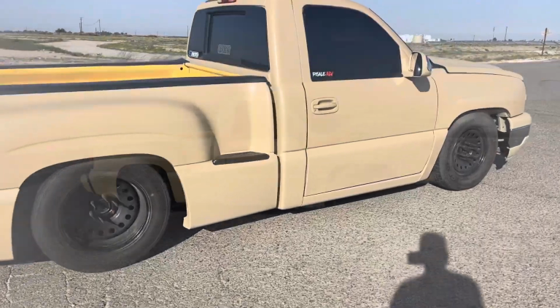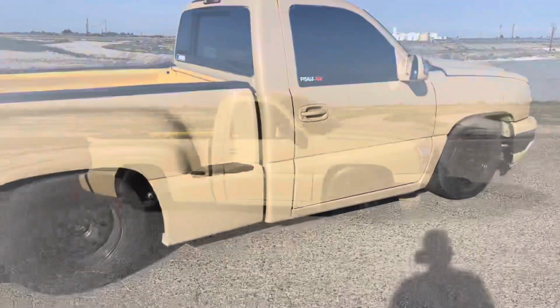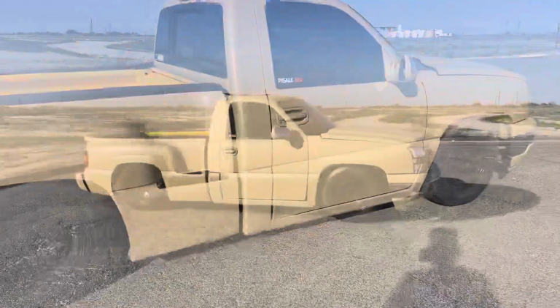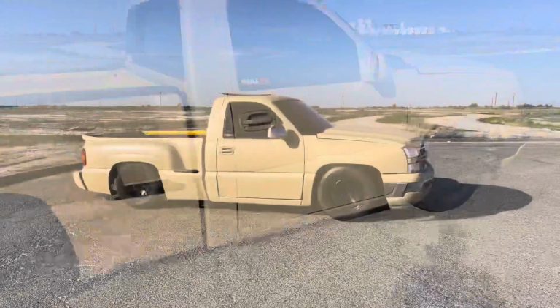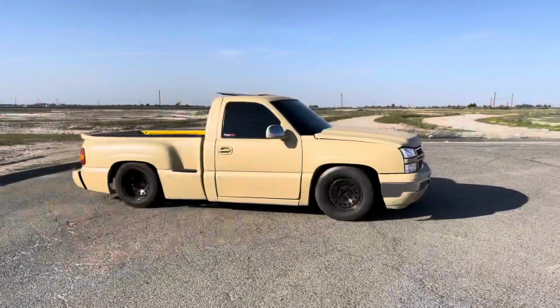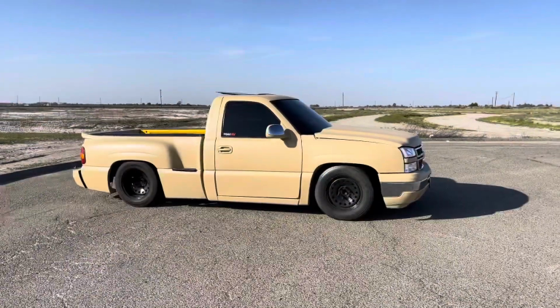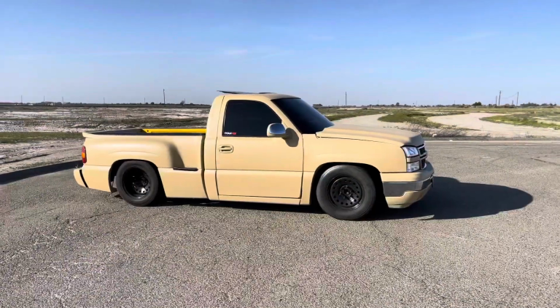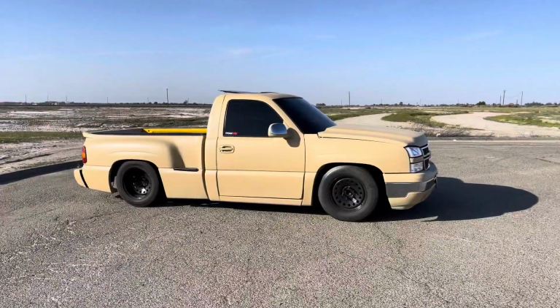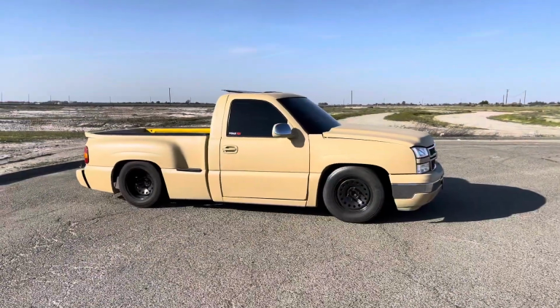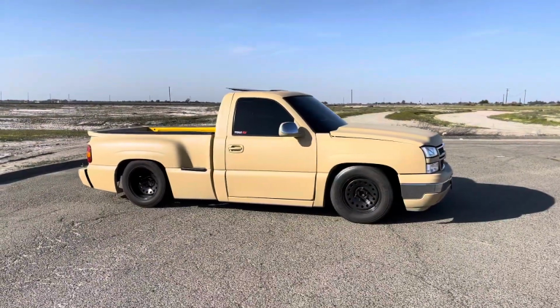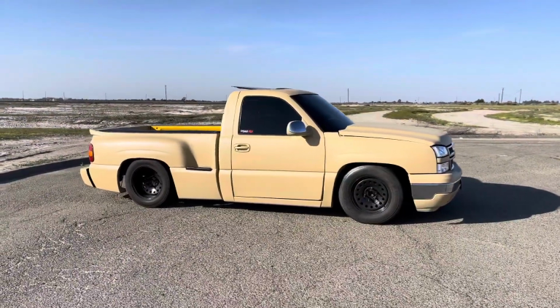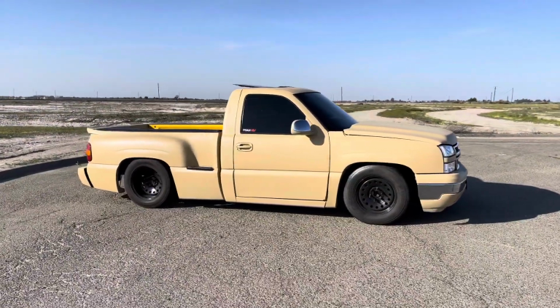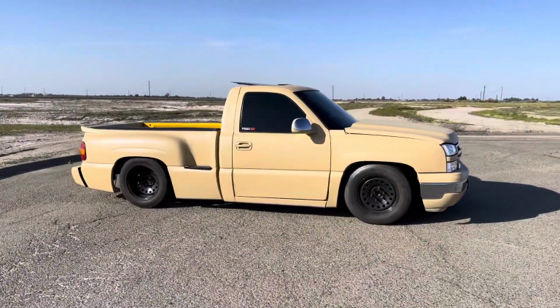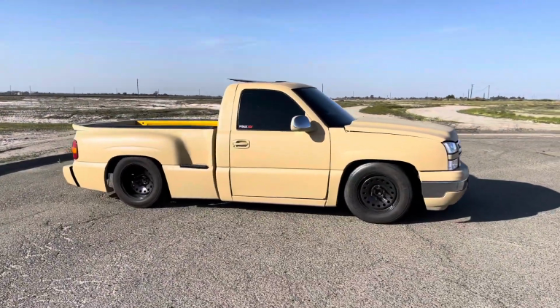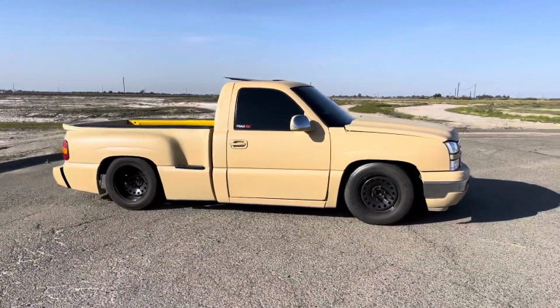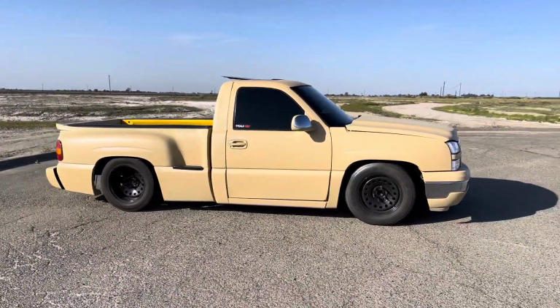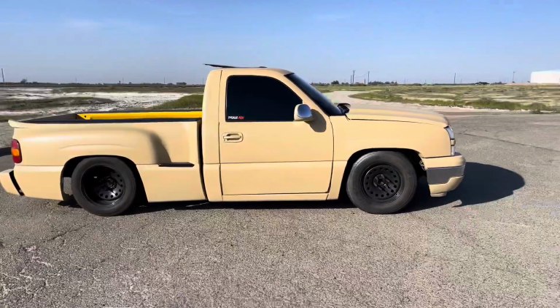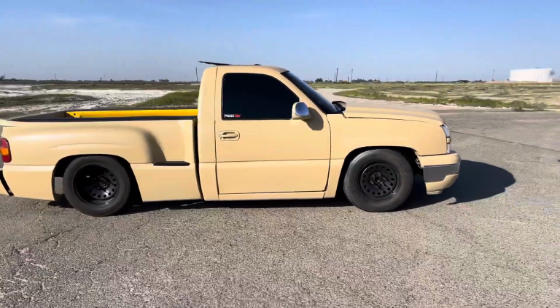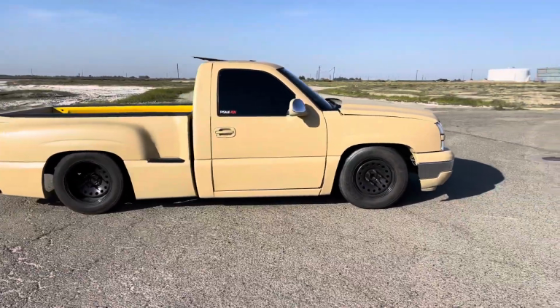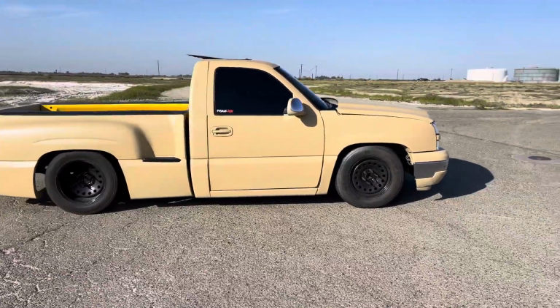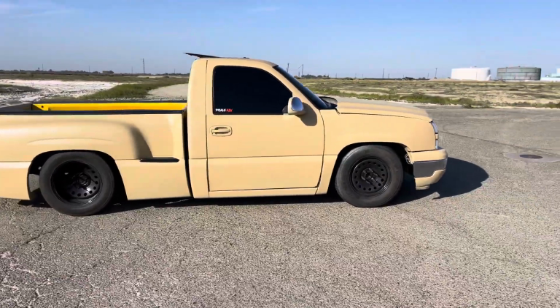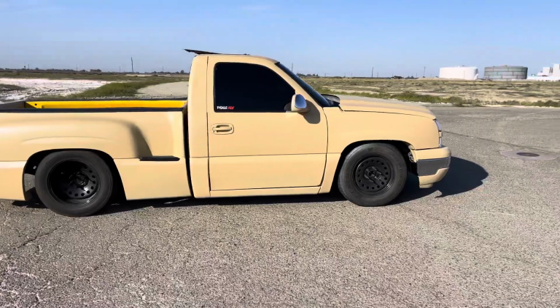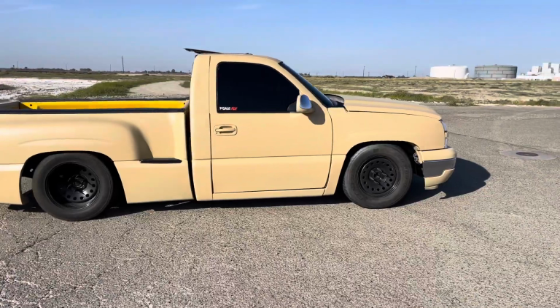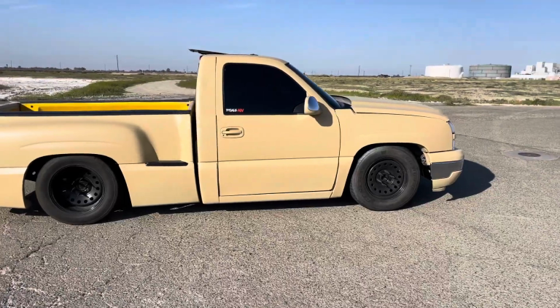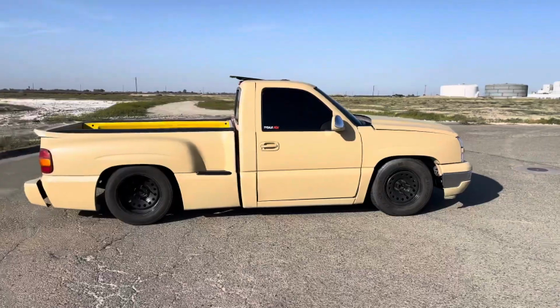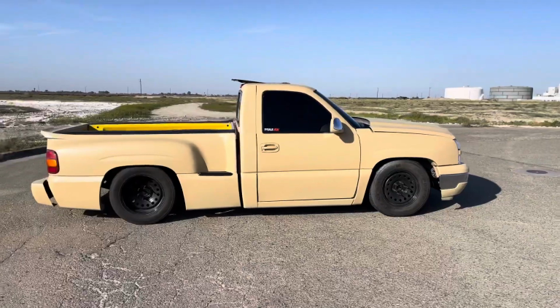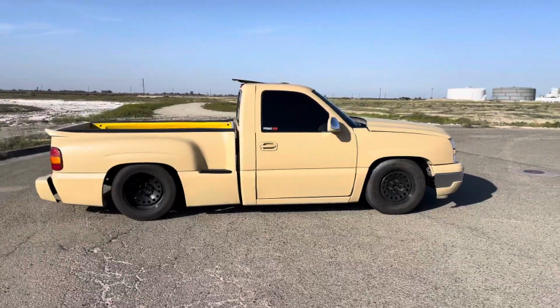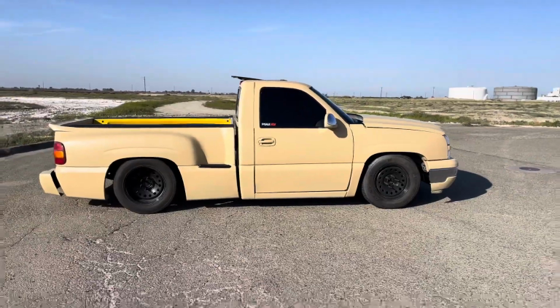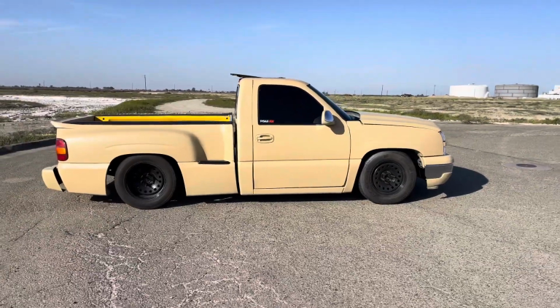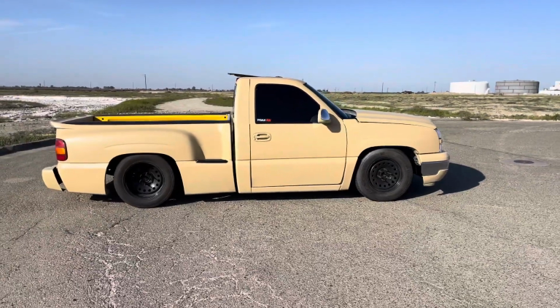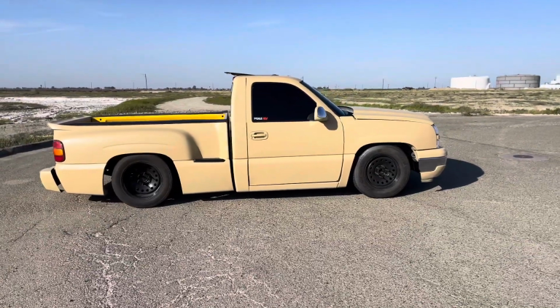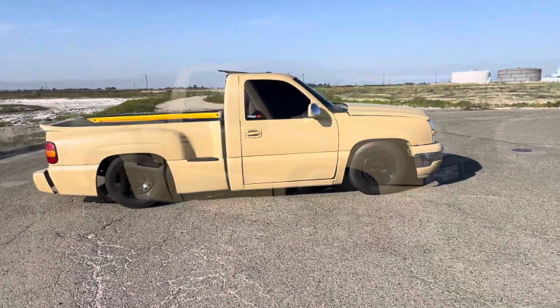Okay guys, I'll end the video here. If you guys go to Trekking Madness, I'll be out there — the truck will have the billets on. That'll be all for this video. Like, comment, subscribe, and I'll see you next time.